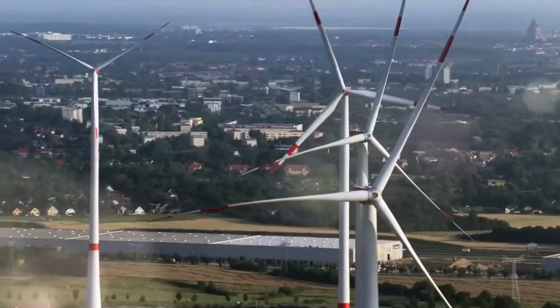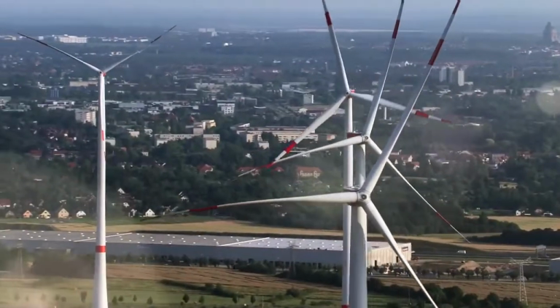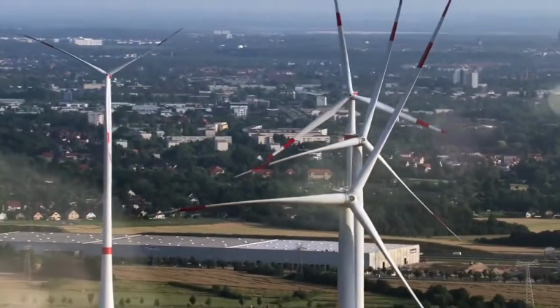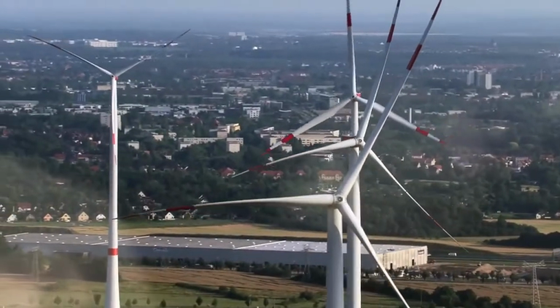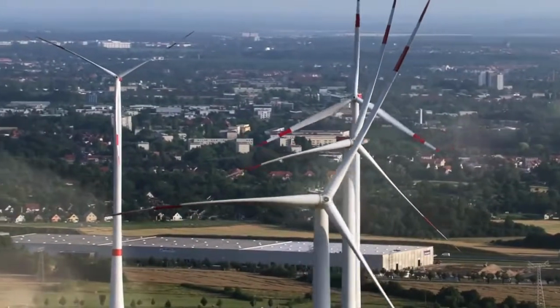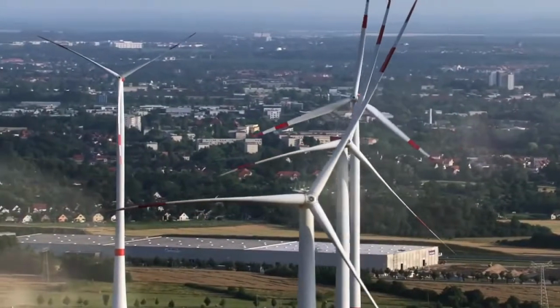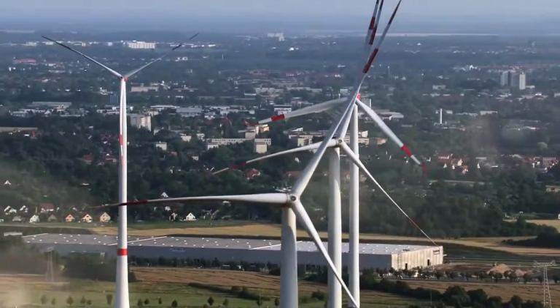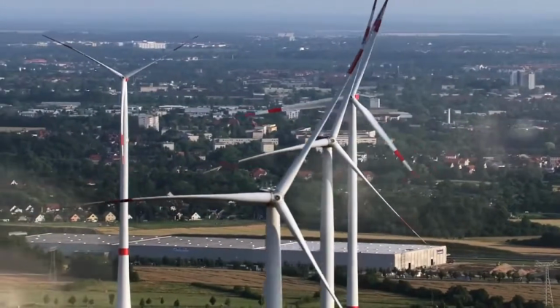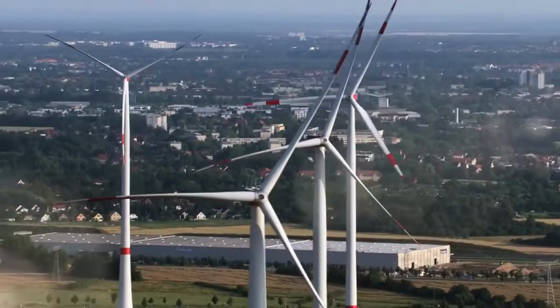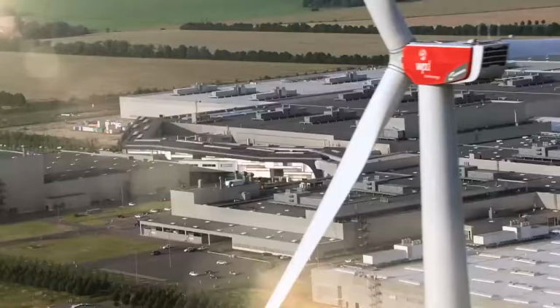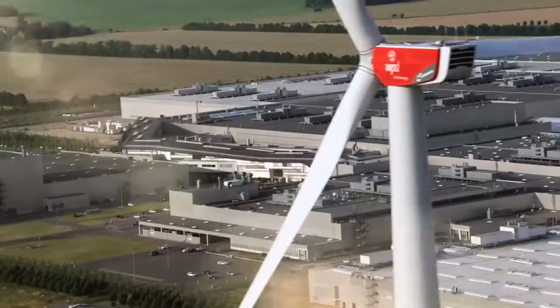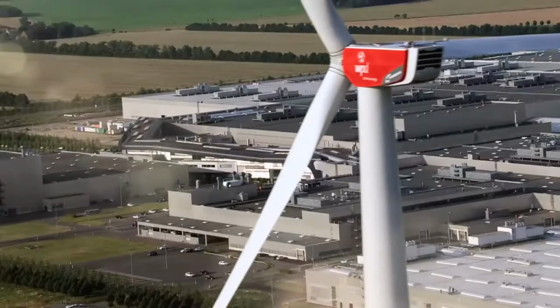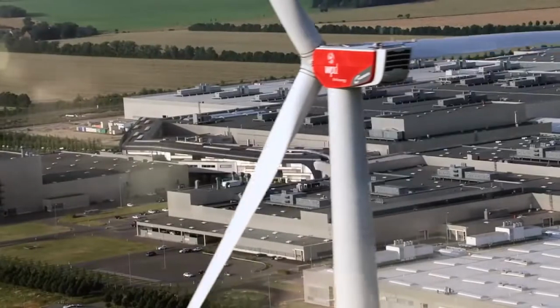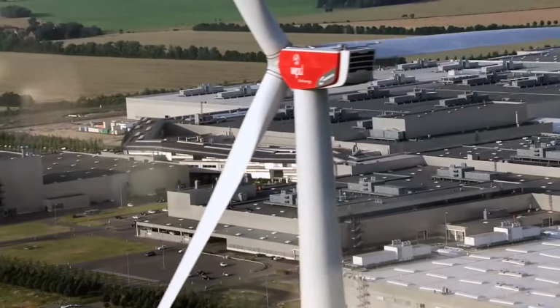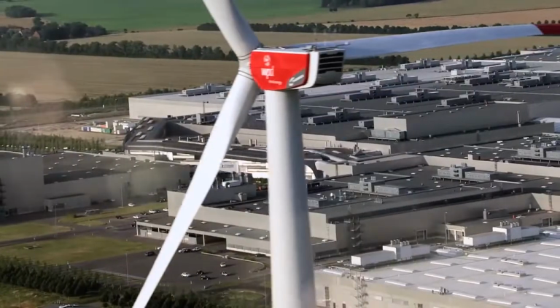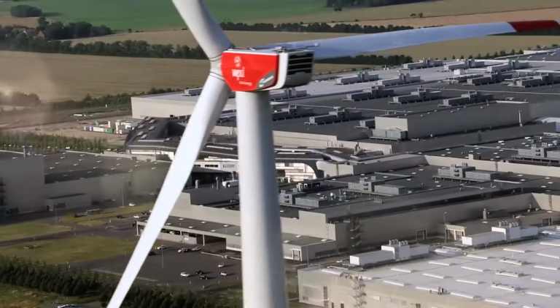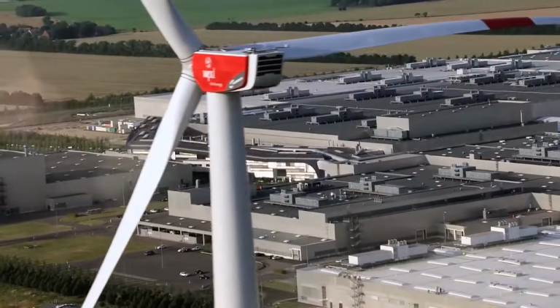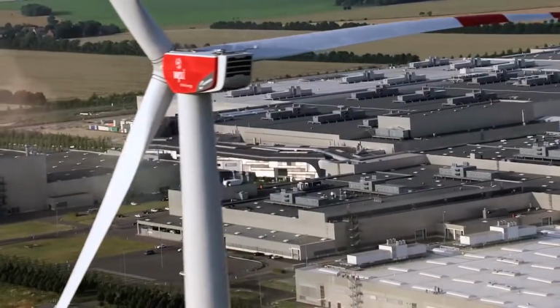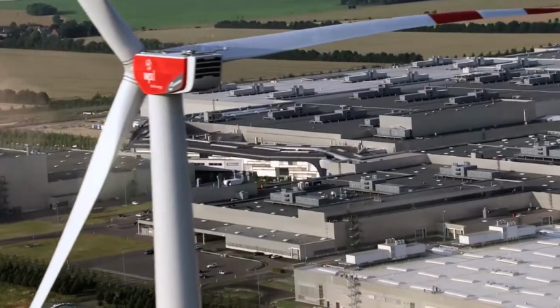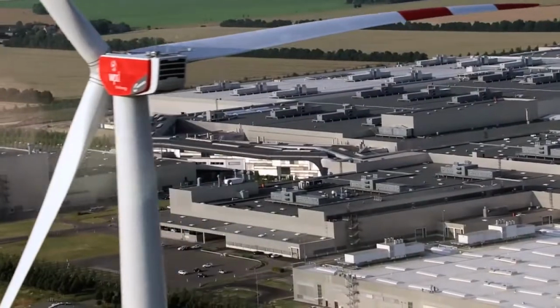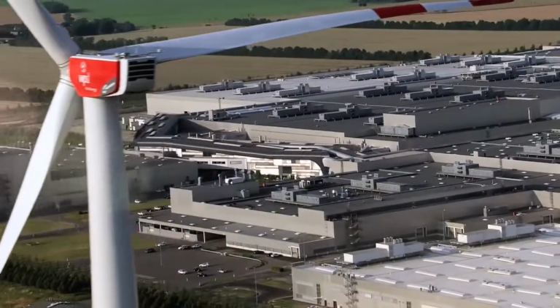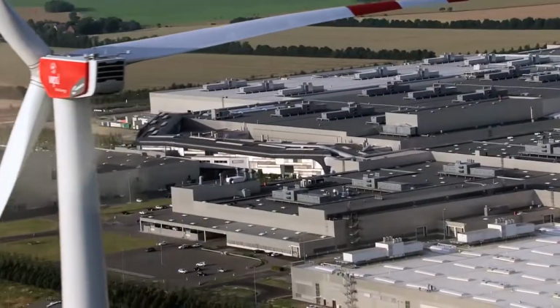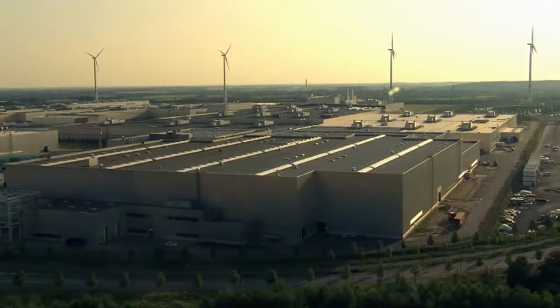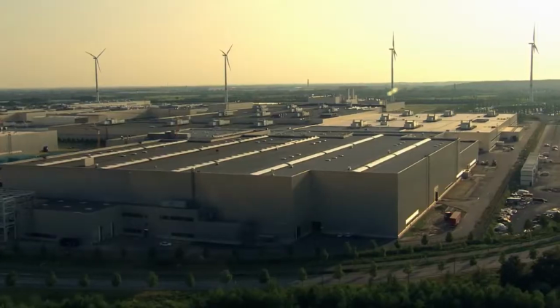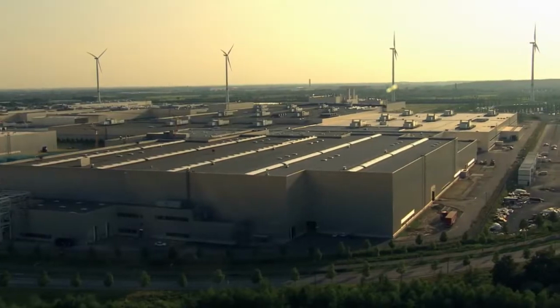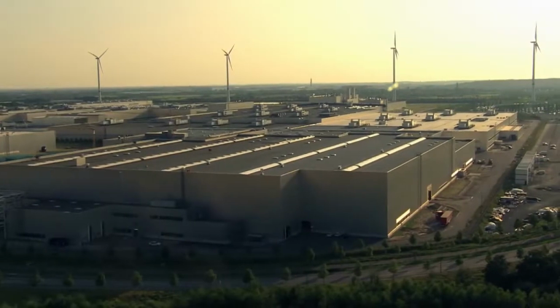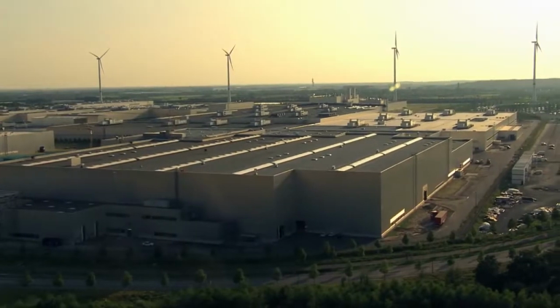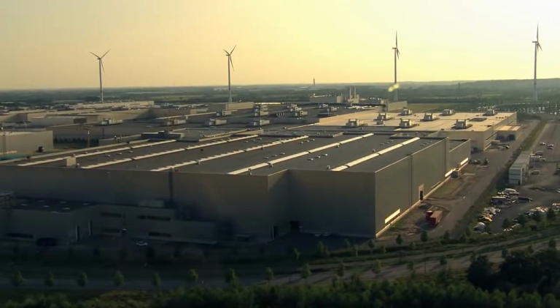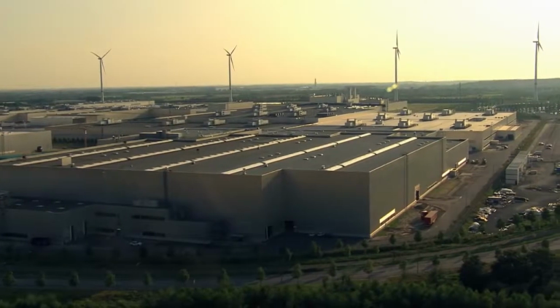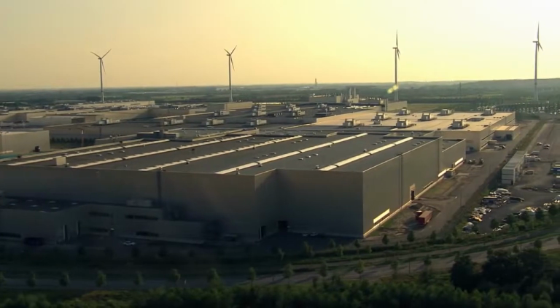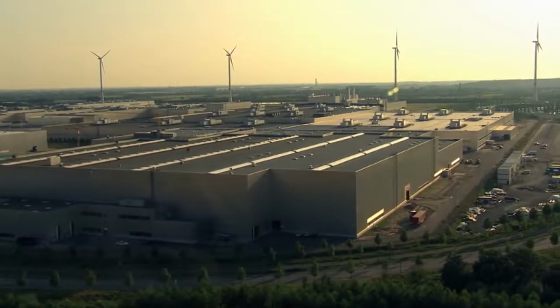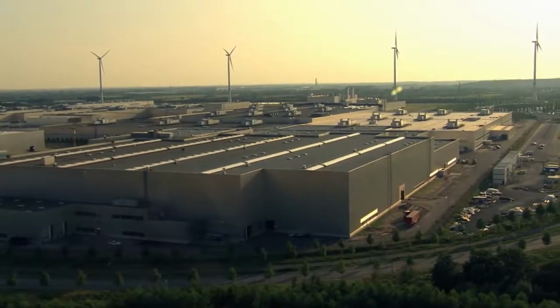In the Leipzig plant, the four wind turbines provide nearly all of the power needed for the production of the BMW i models.